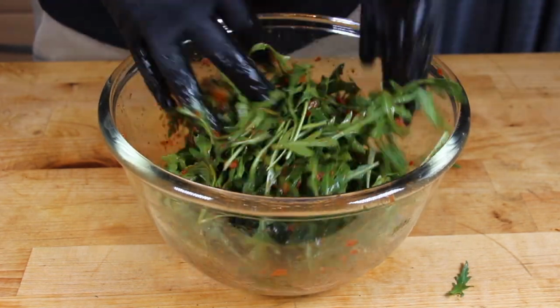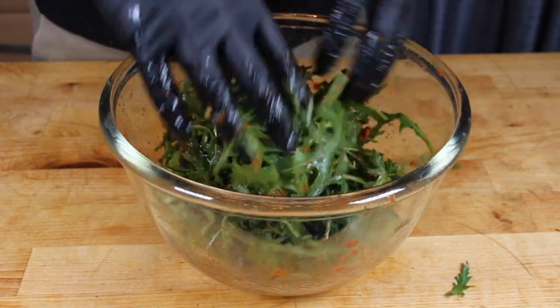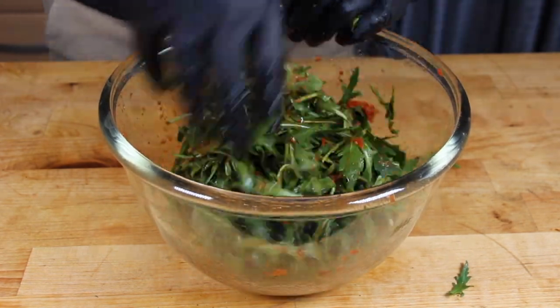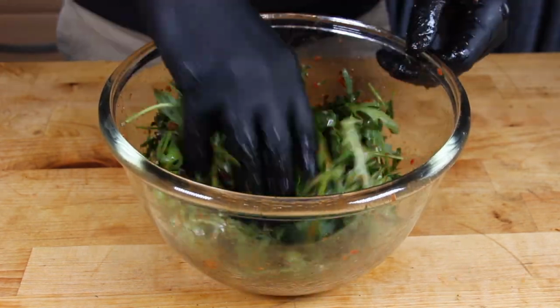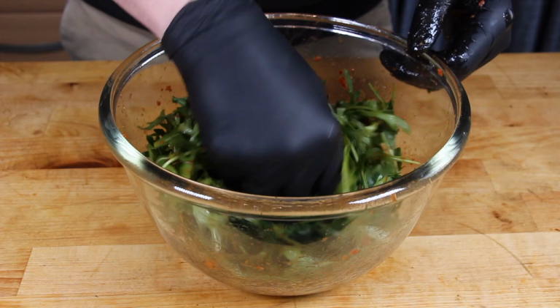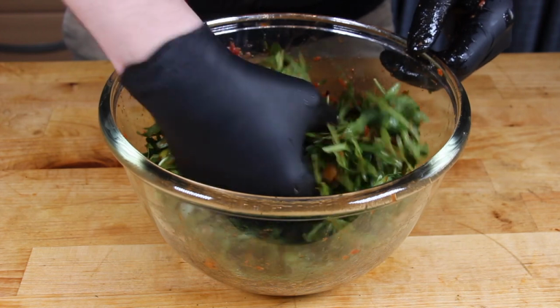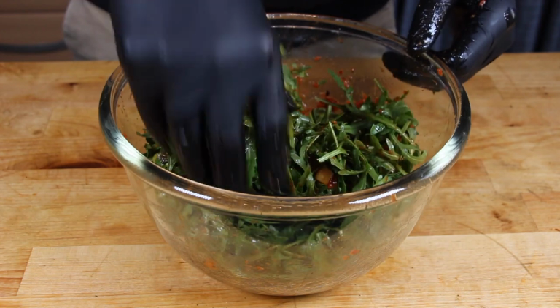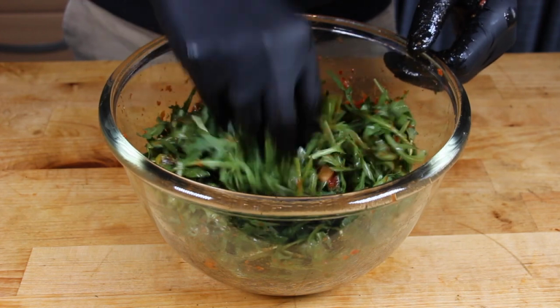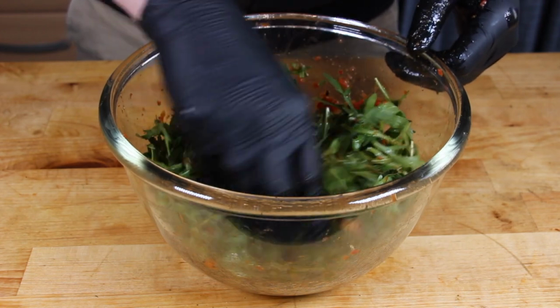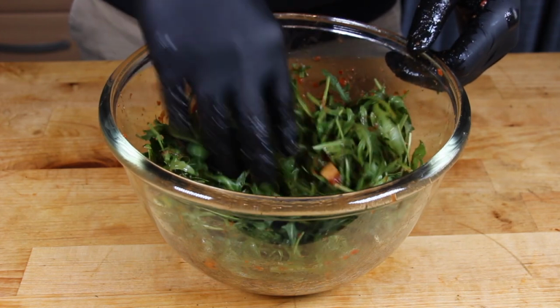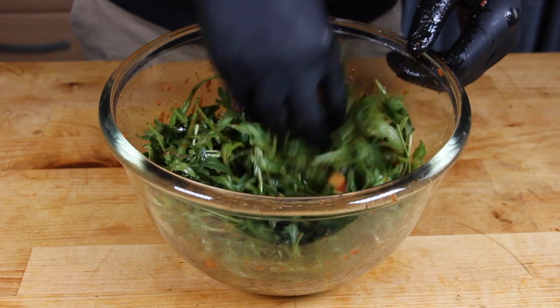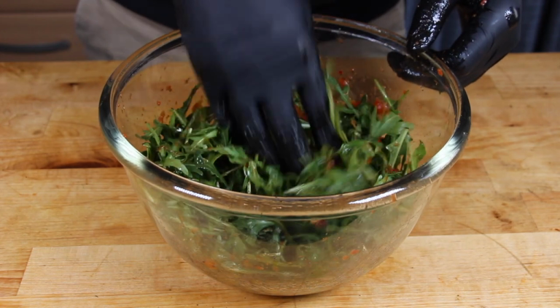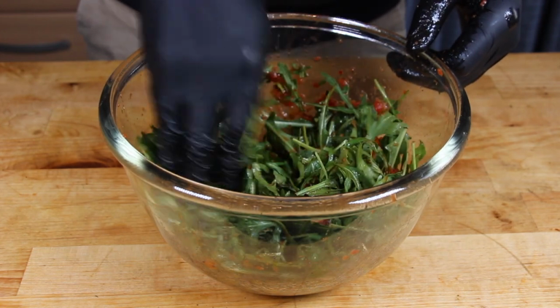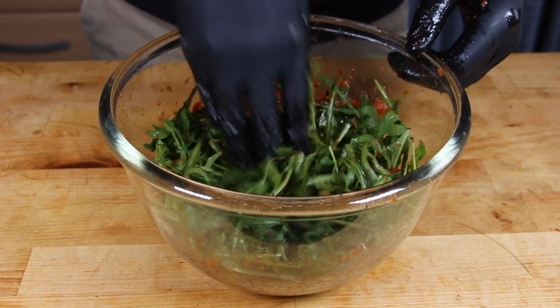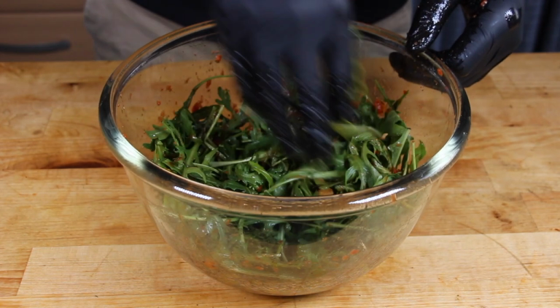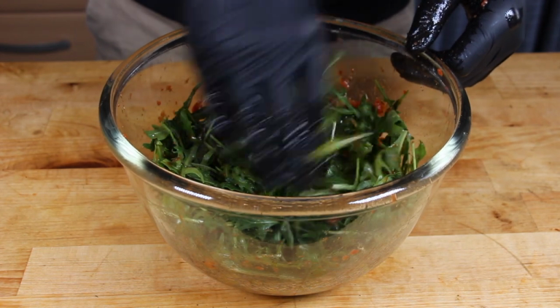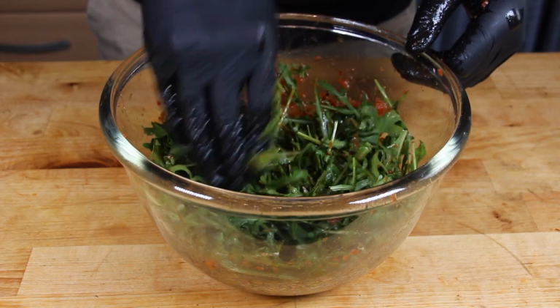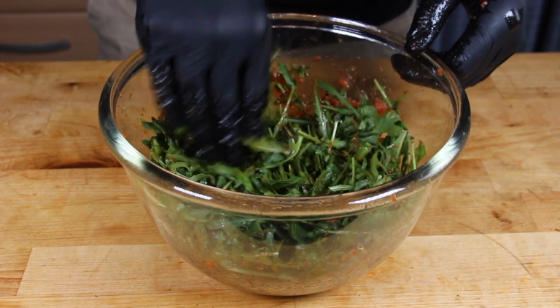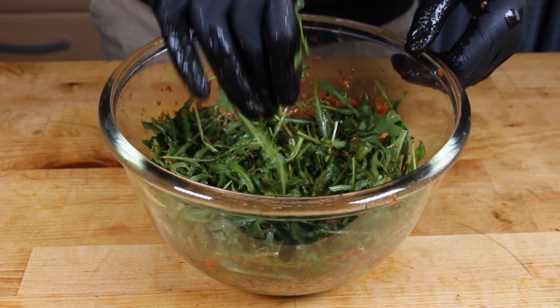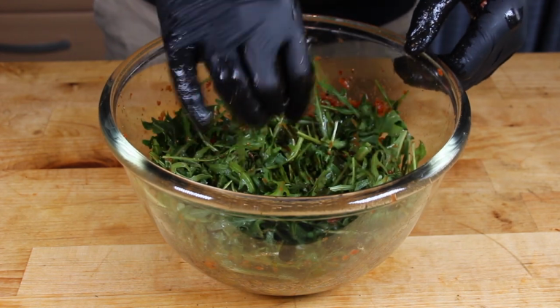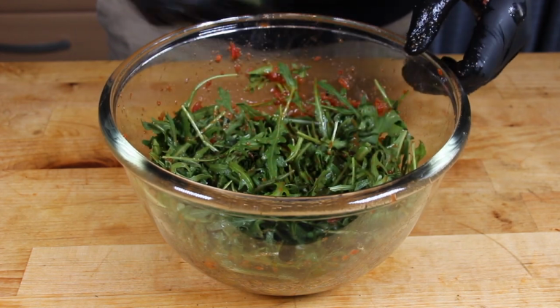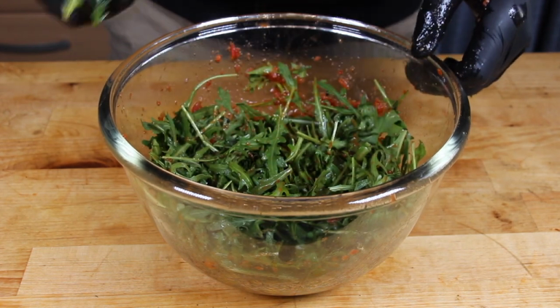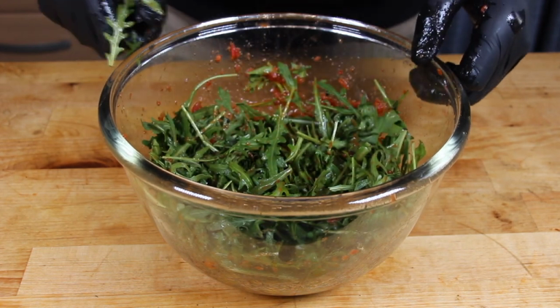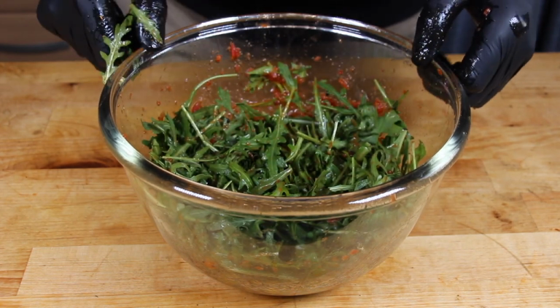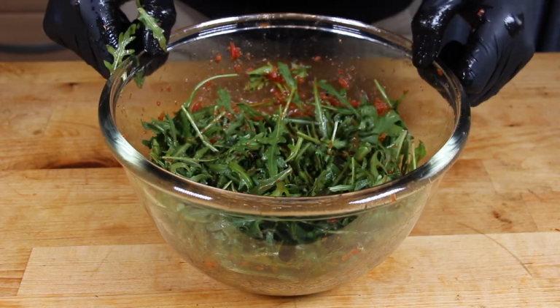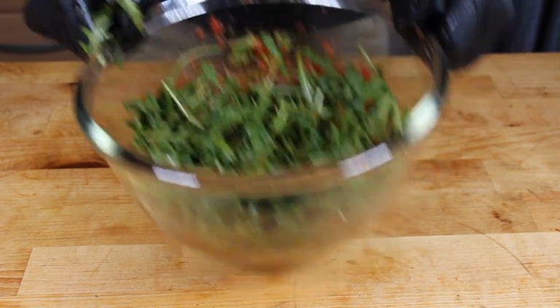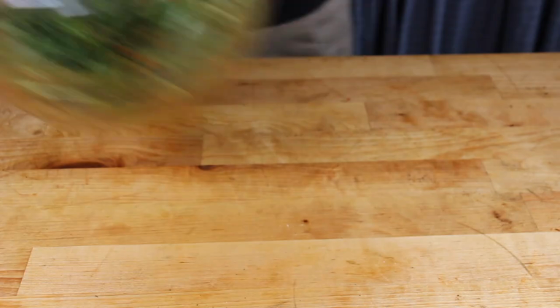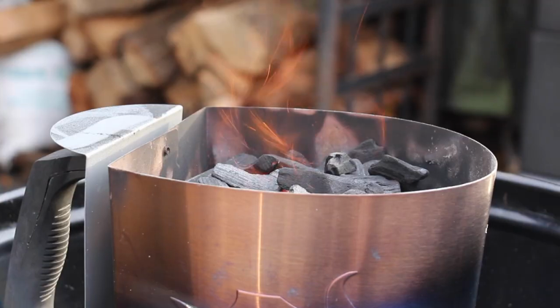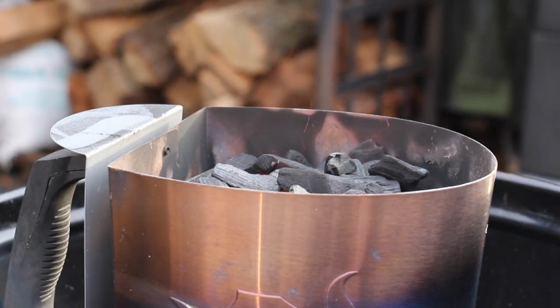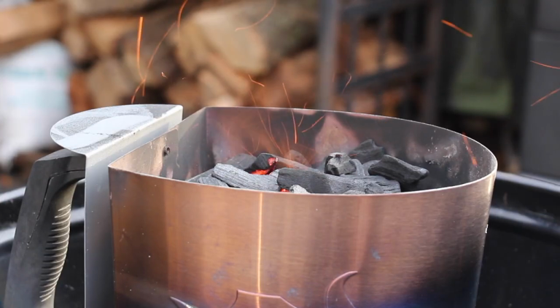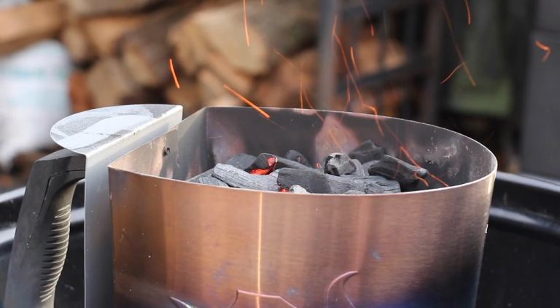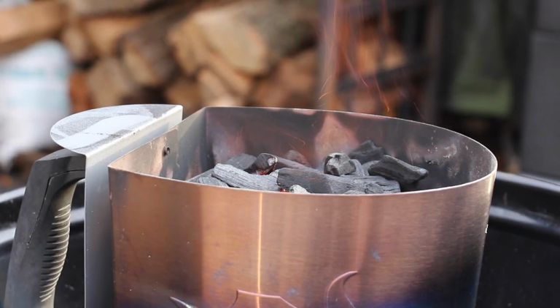Make sure to put it in the fridge for half an hour or an hour, and in the meantime we are able to grill our burger.